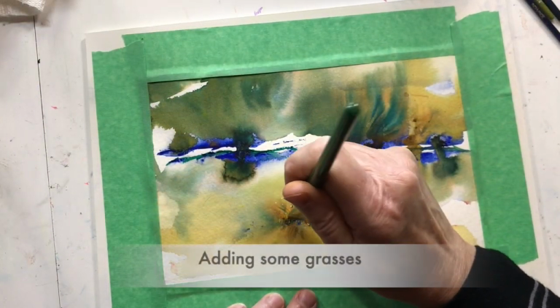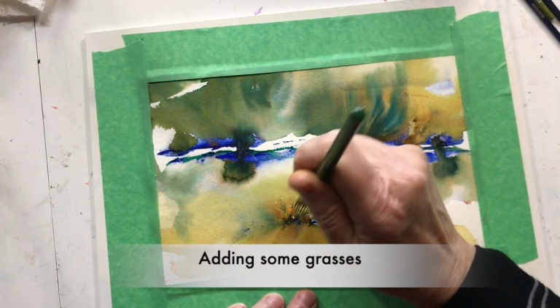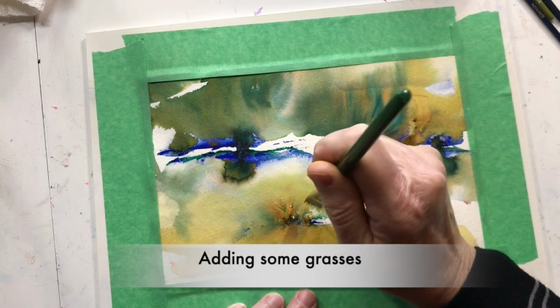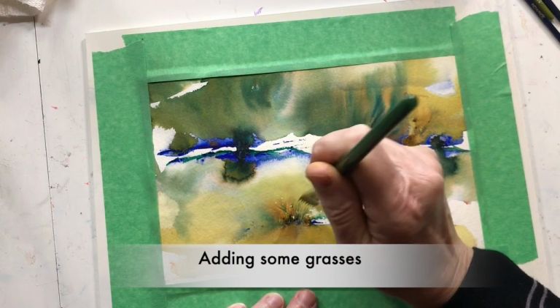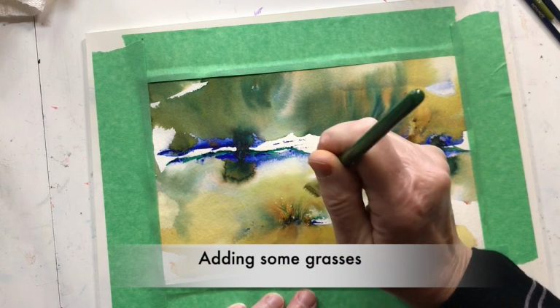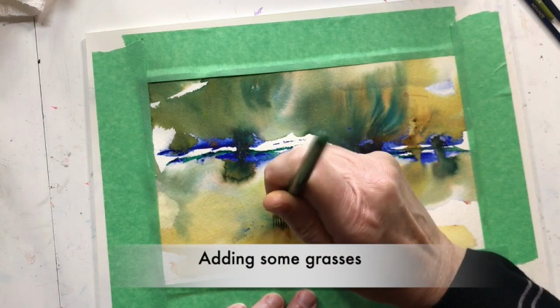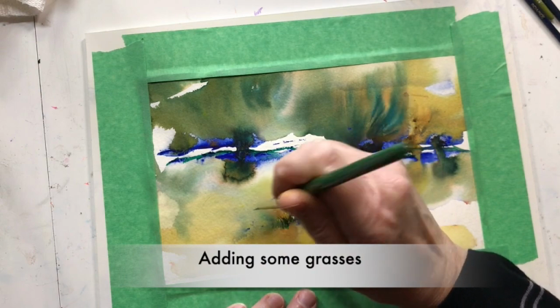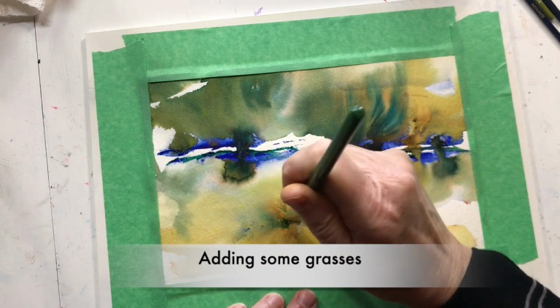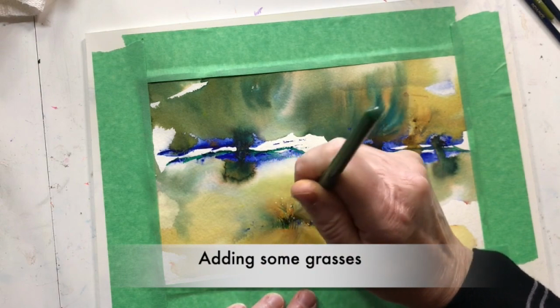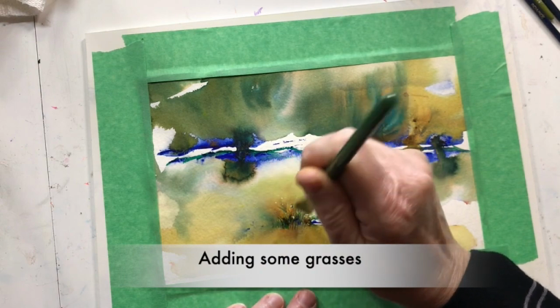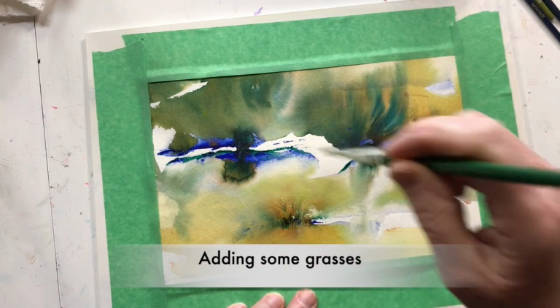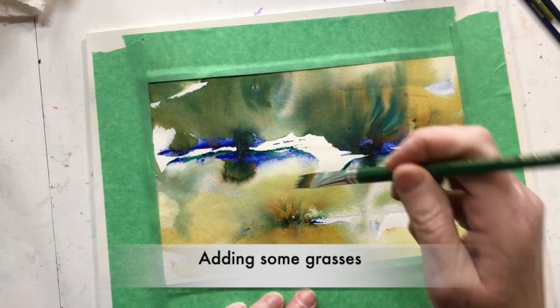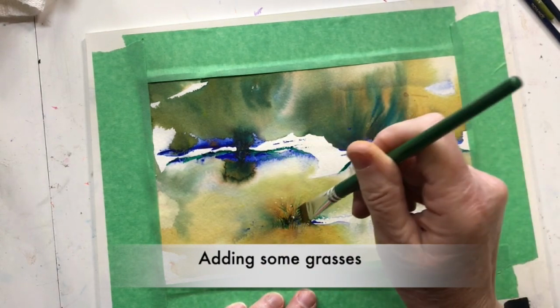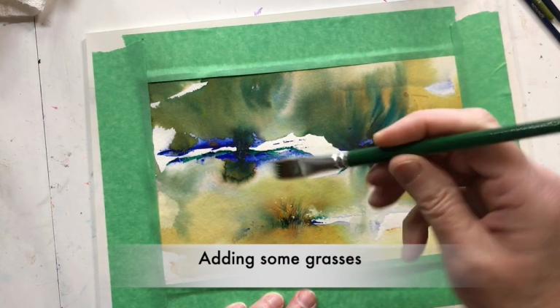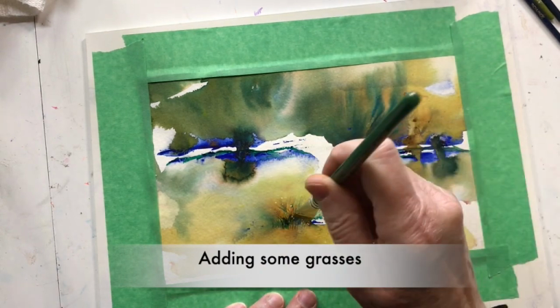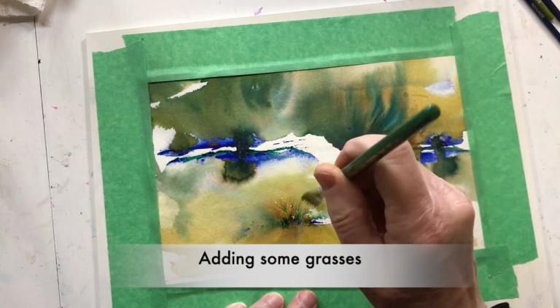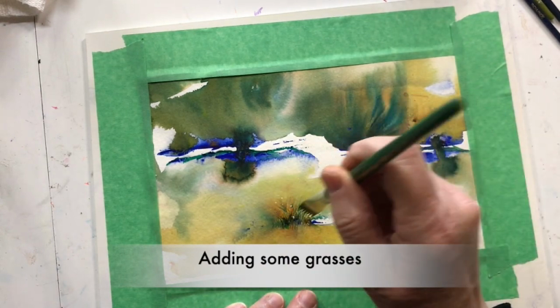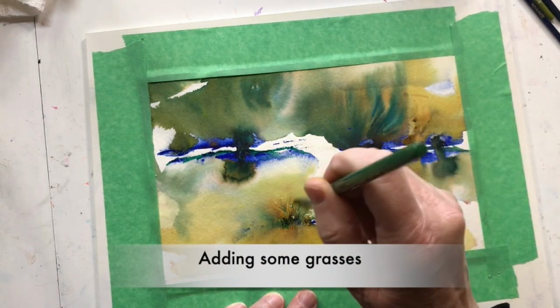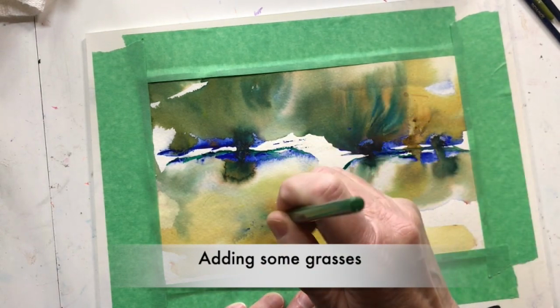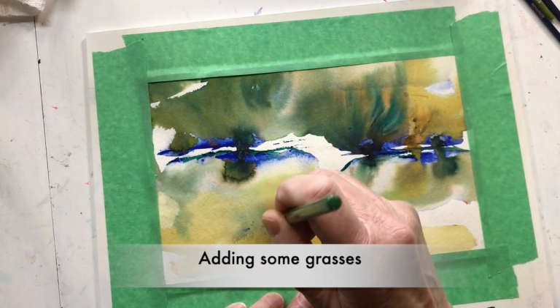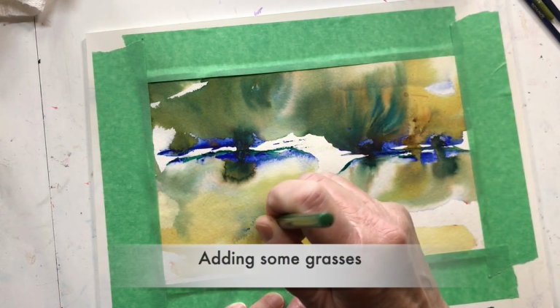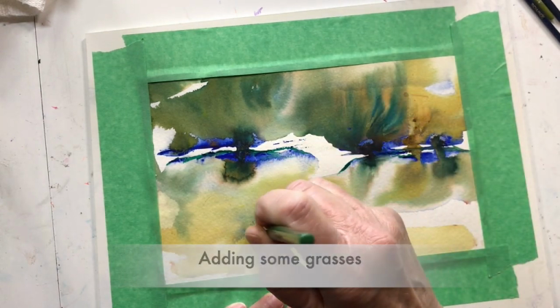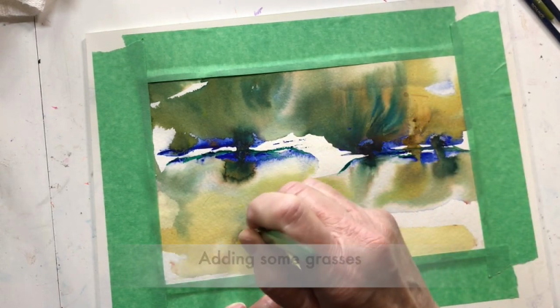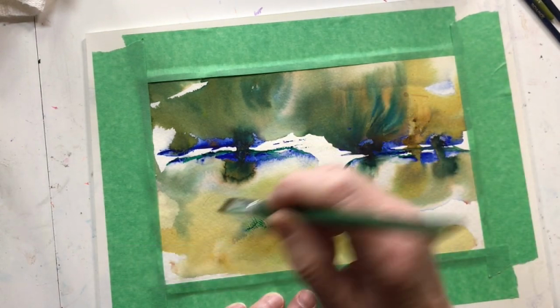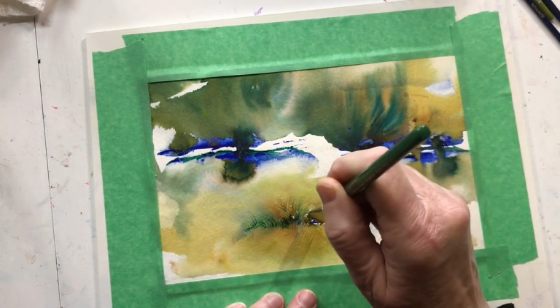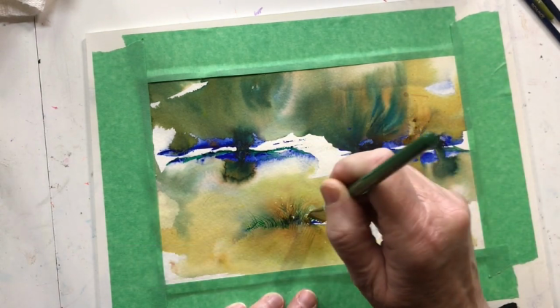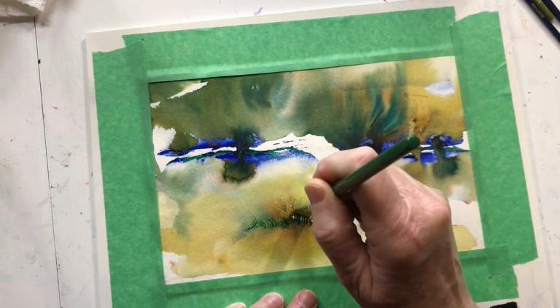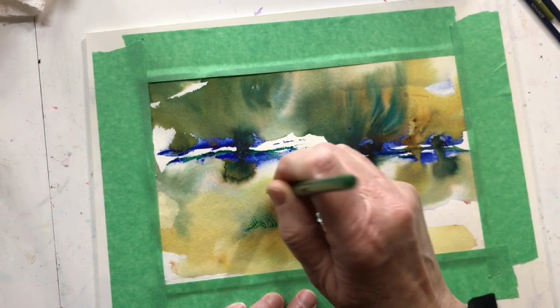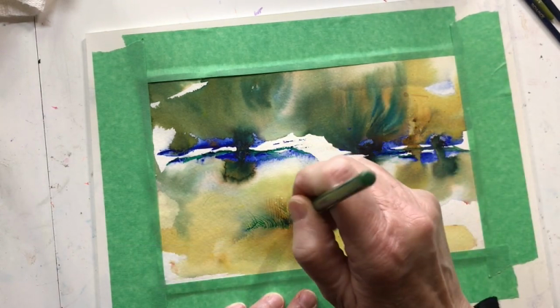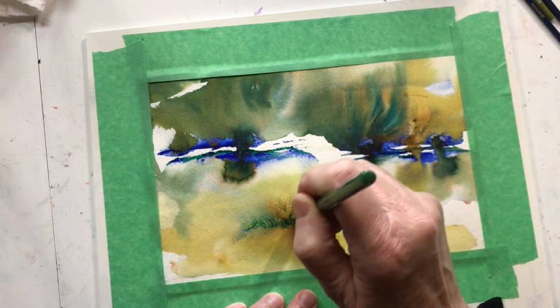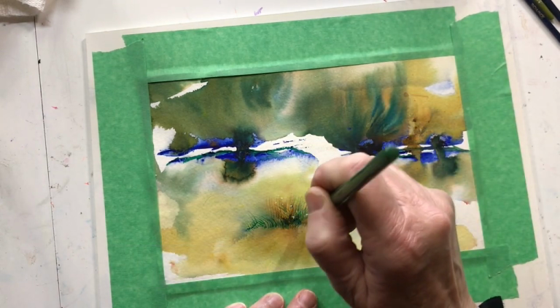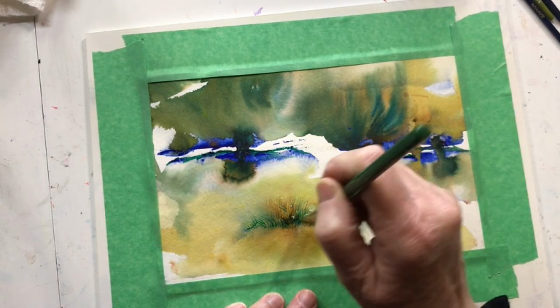I added some ochre color for the grasses.